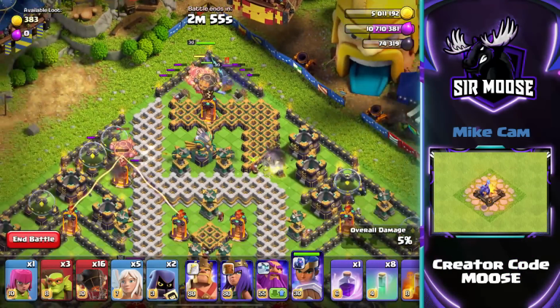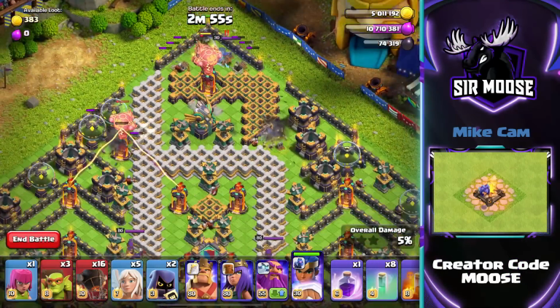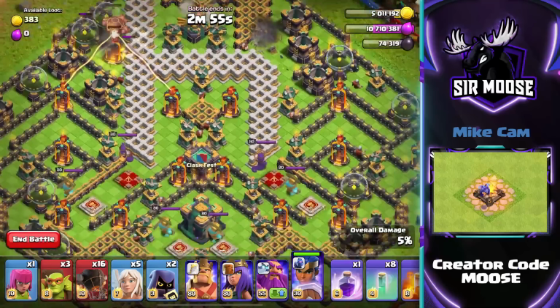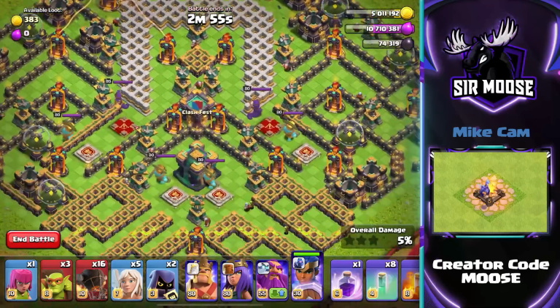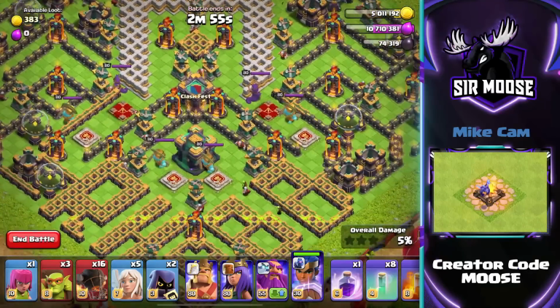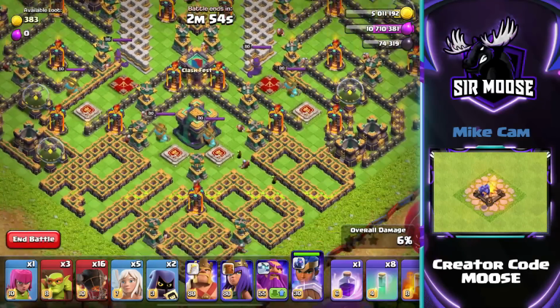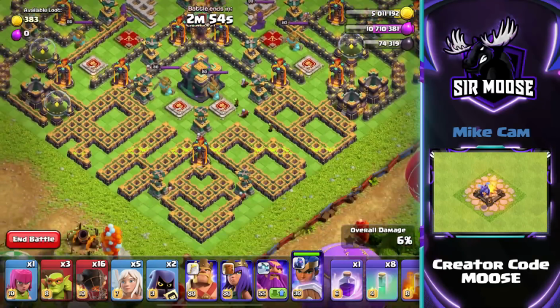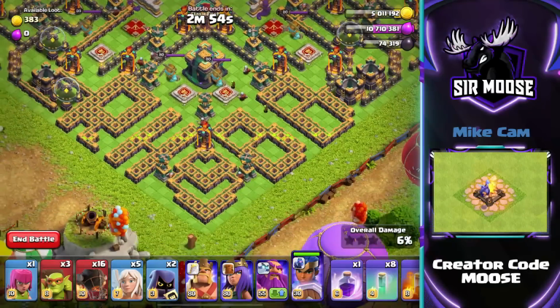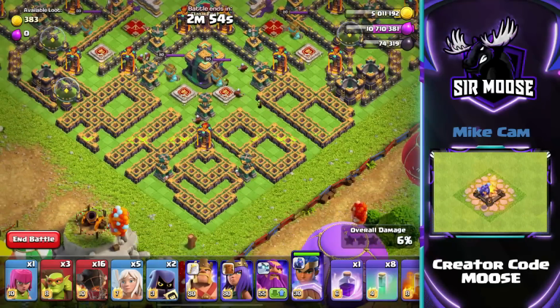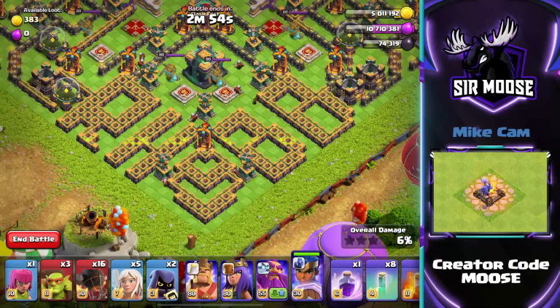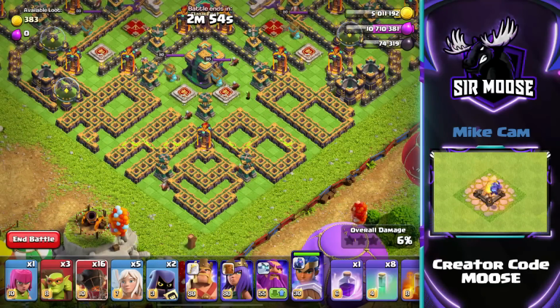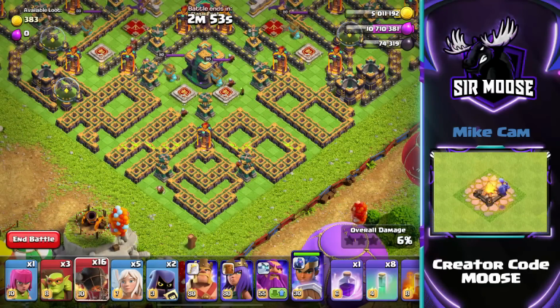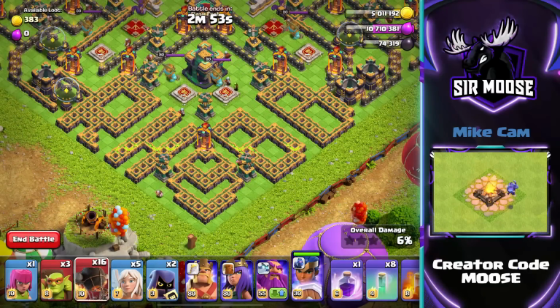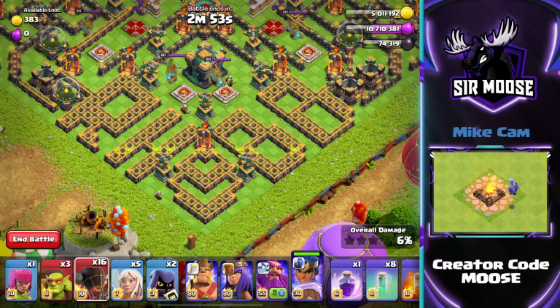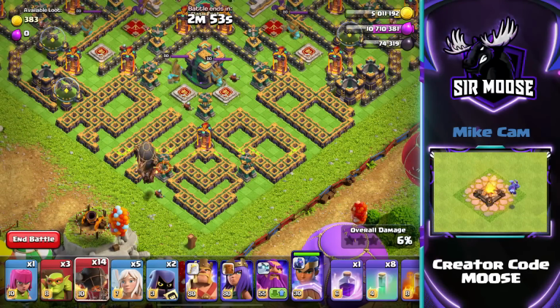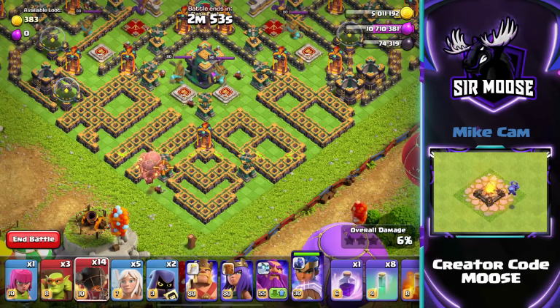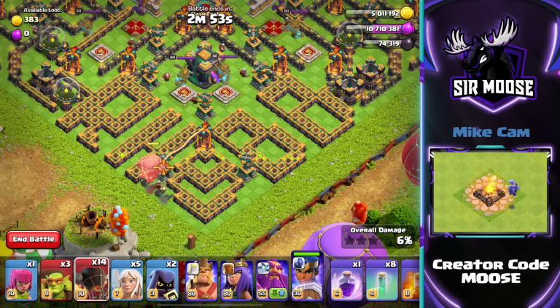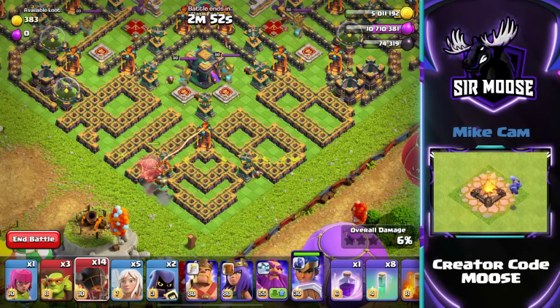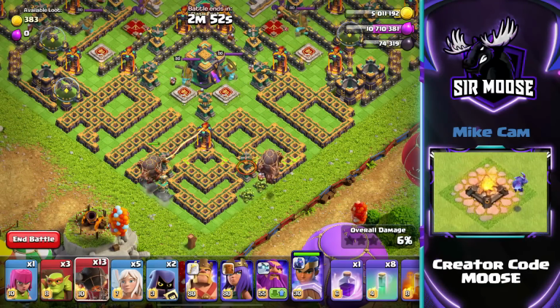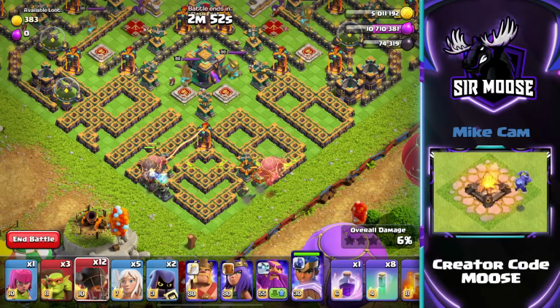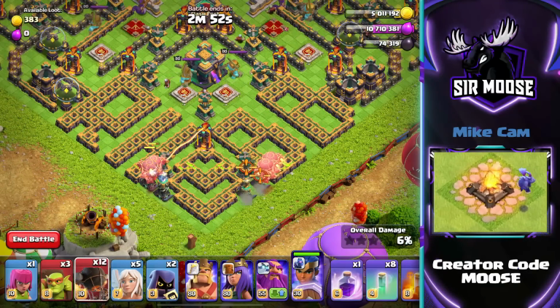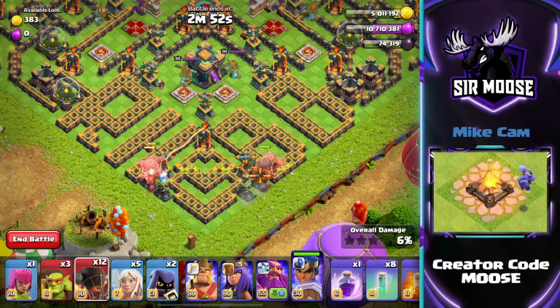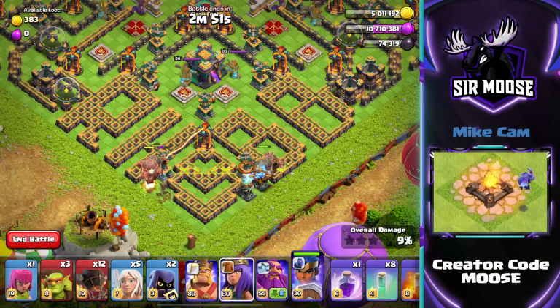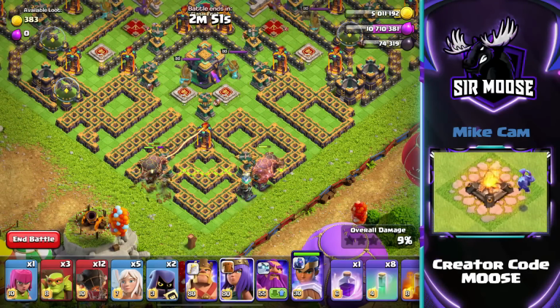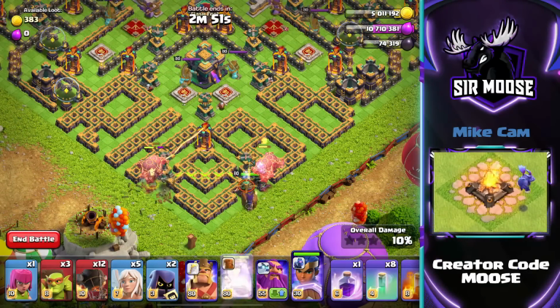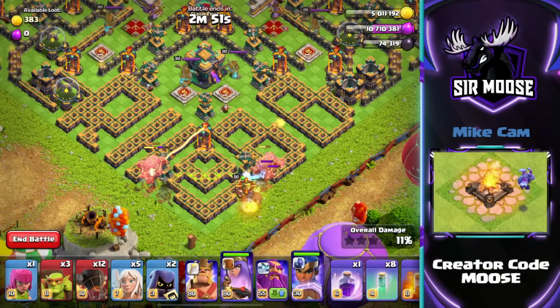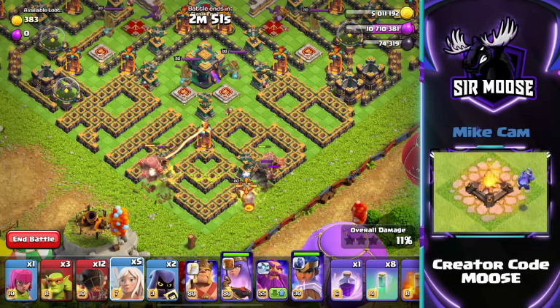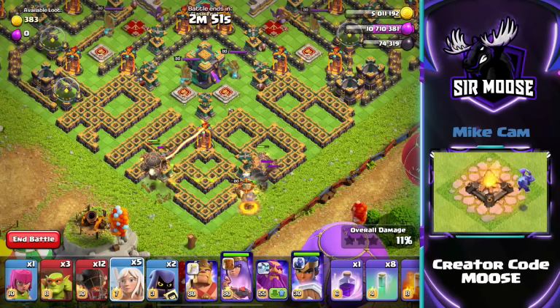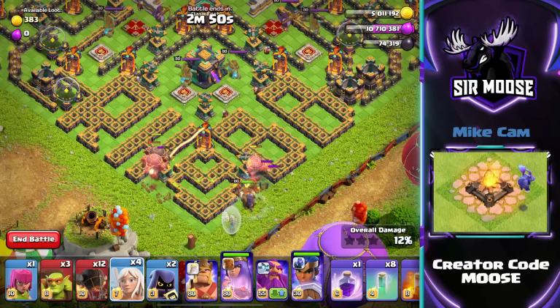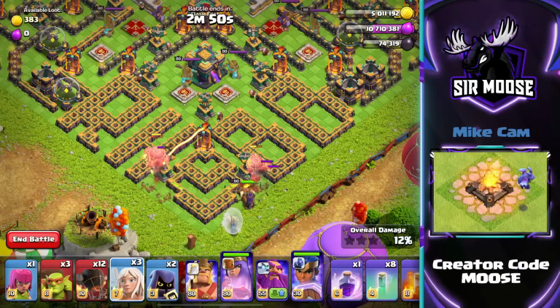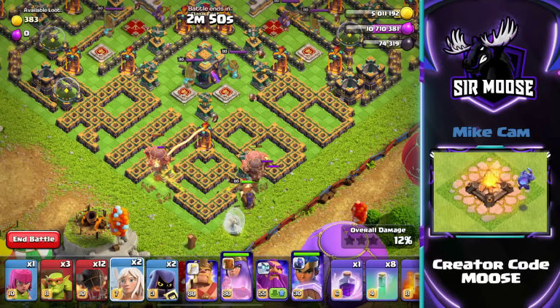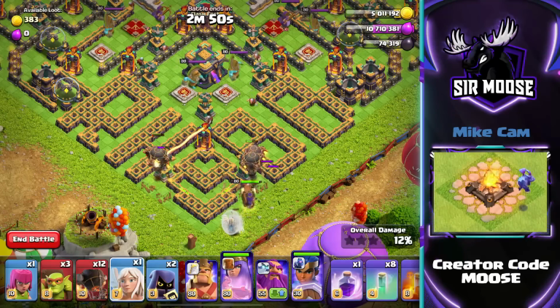Then send in your Royal Champion against the enemy Royal Champion. Then at the bottom, 2 rocket balloons on the left and right.